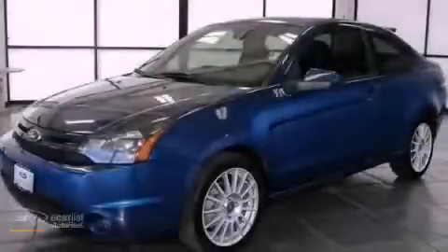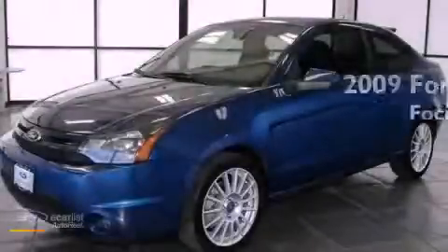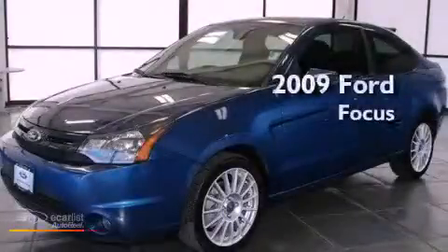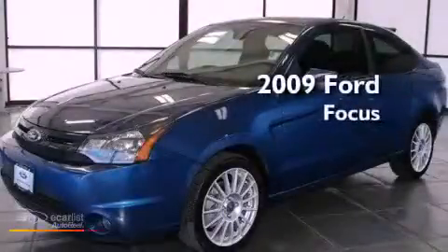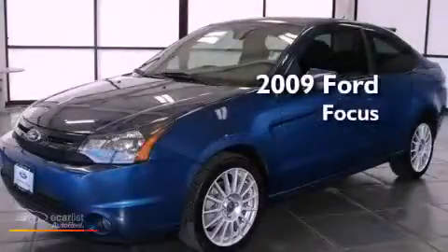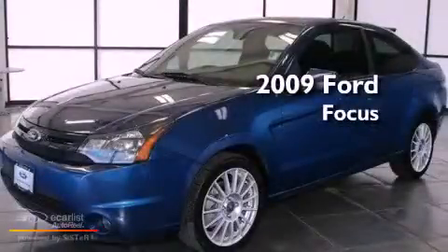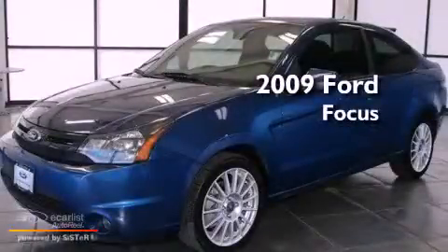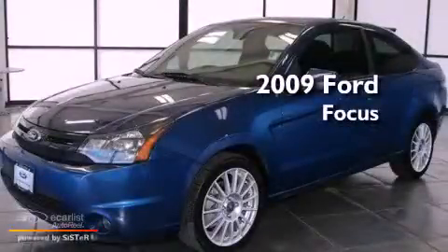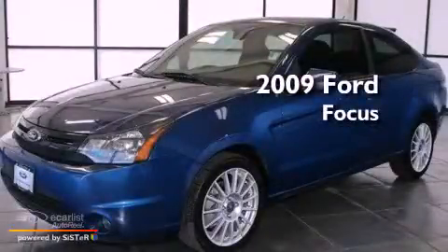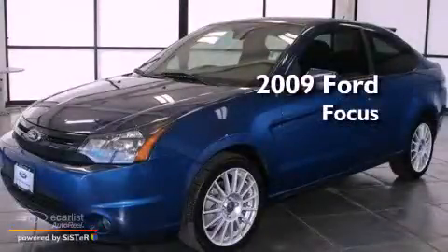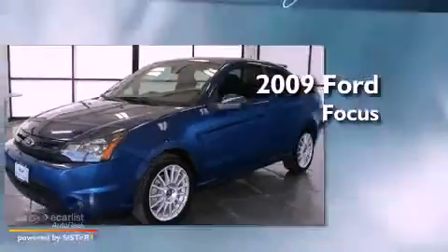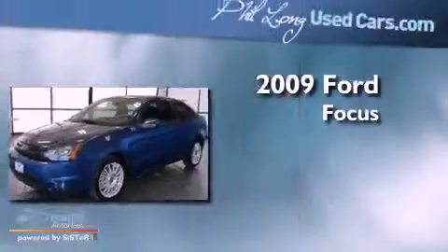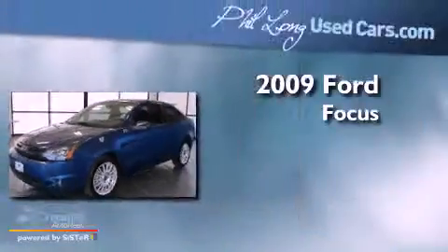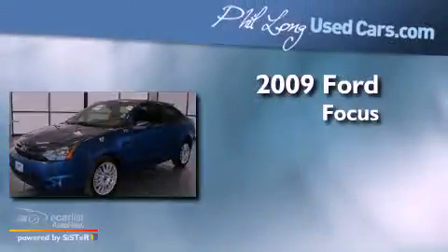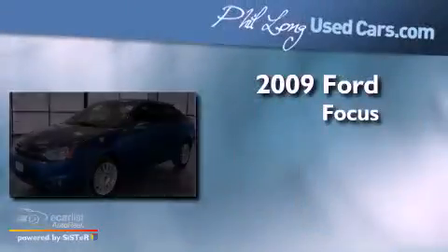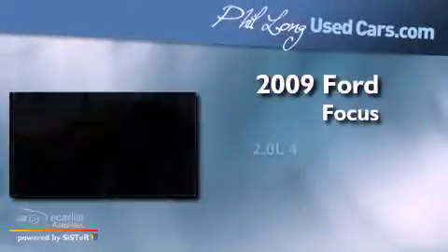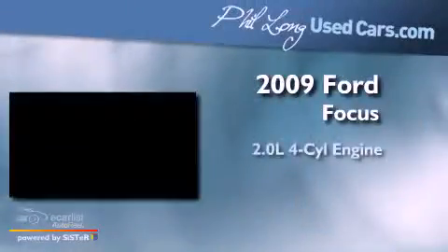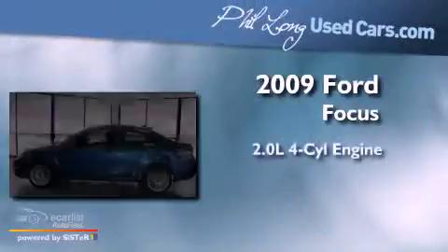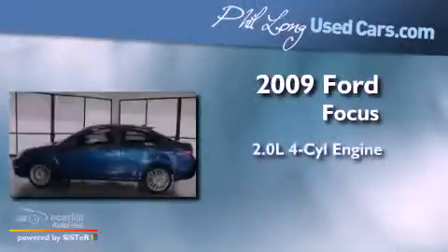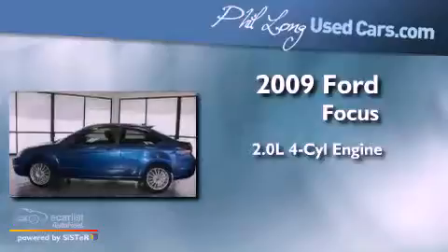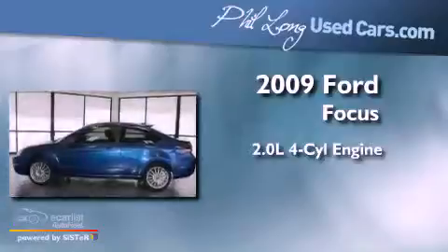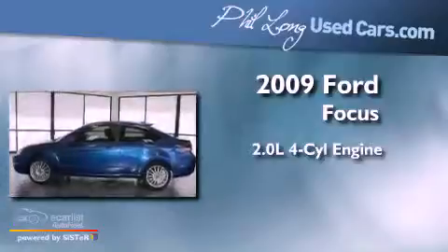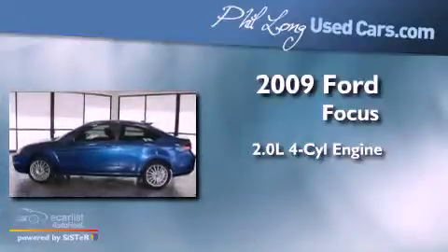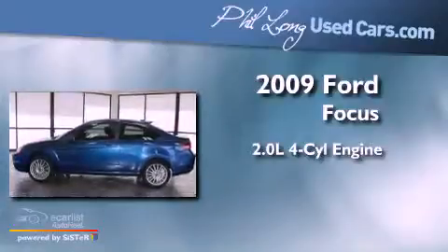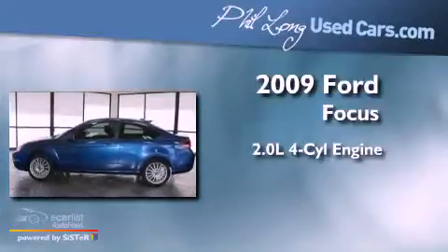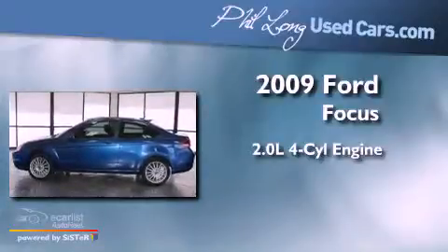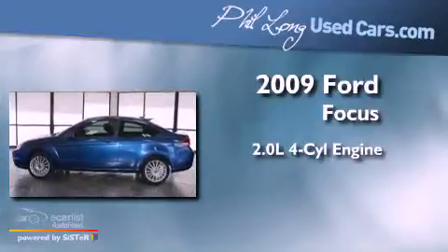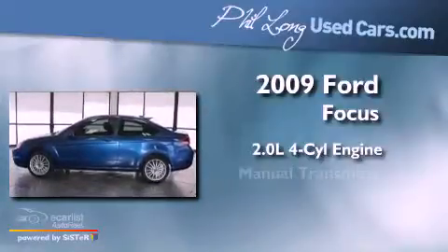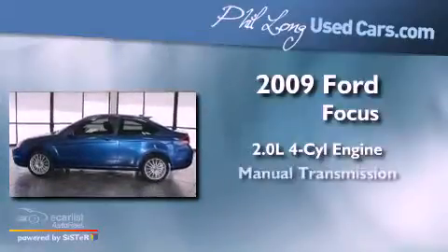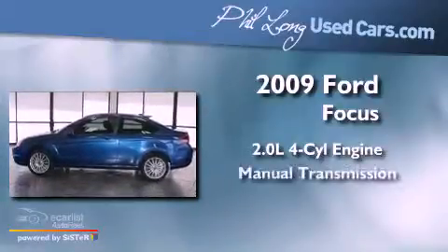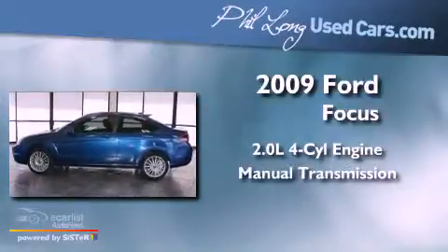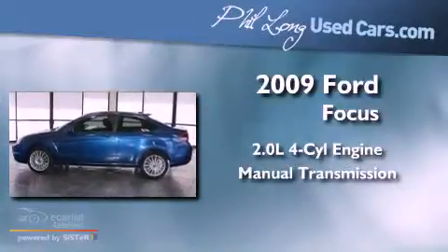This is a 2009 Ford Focus. It features a 2.0-liter four-cylinder engine and a manual transmission.